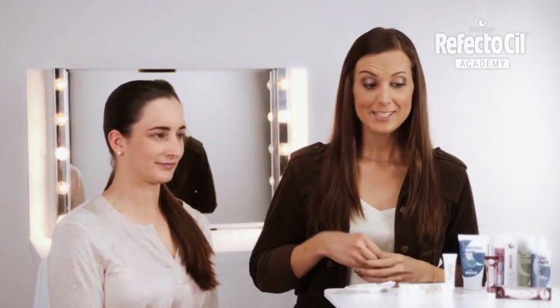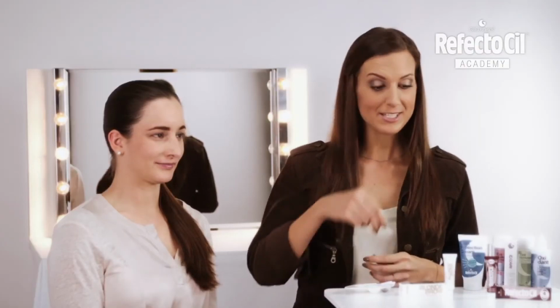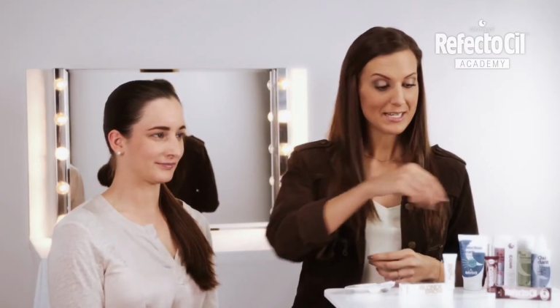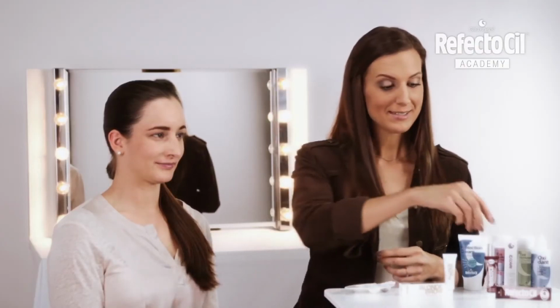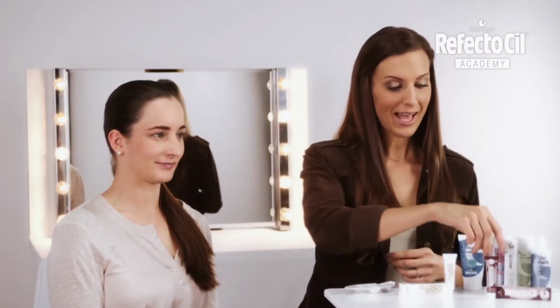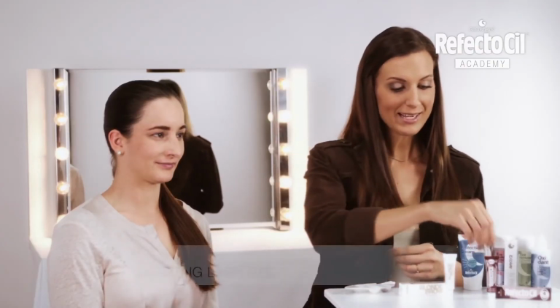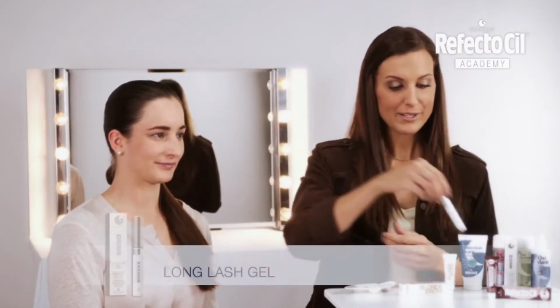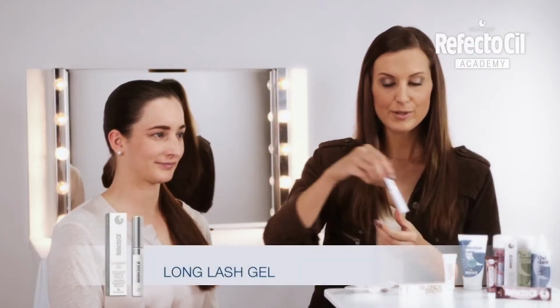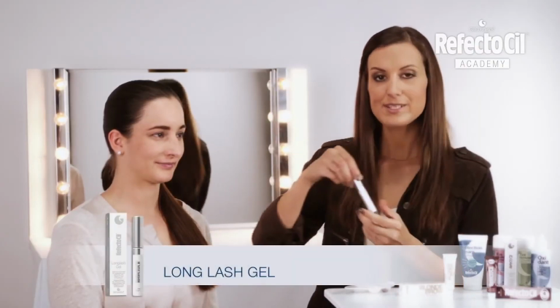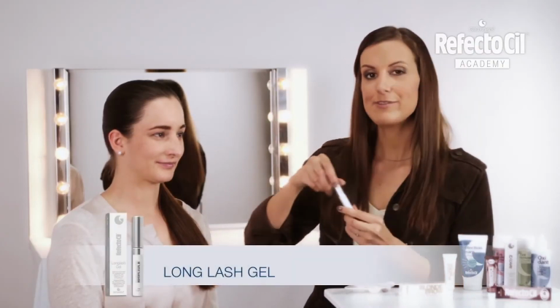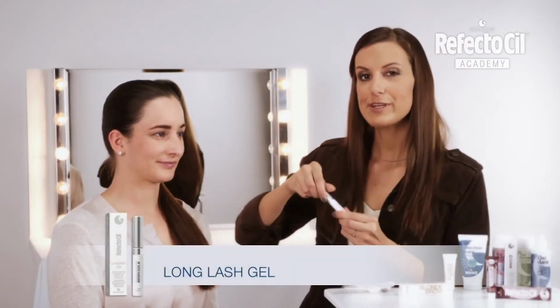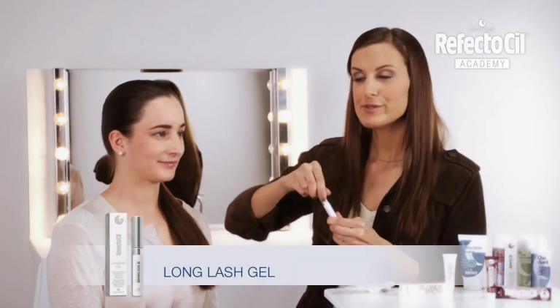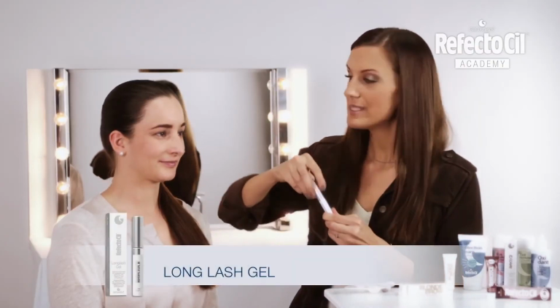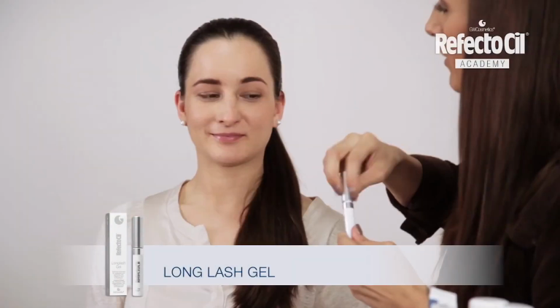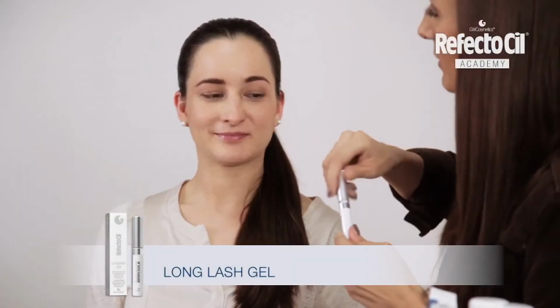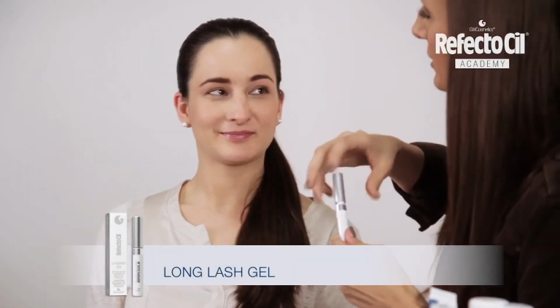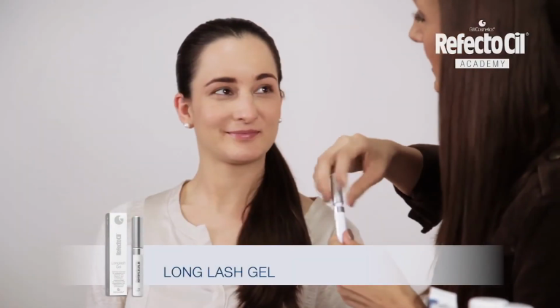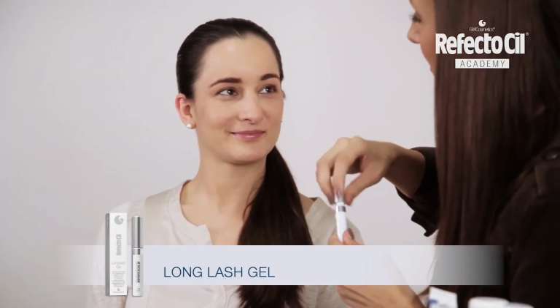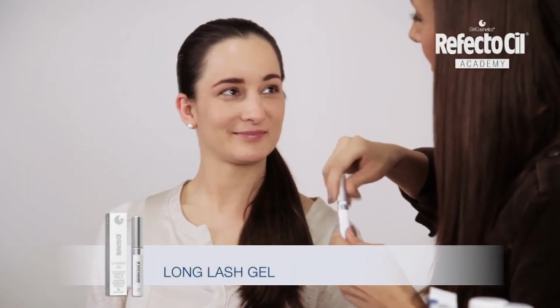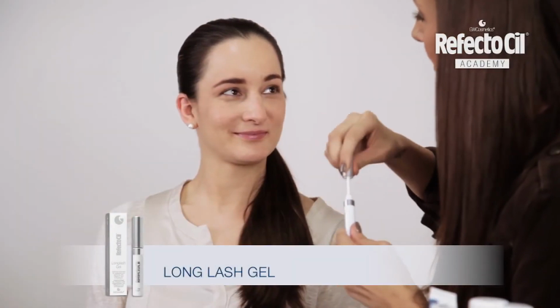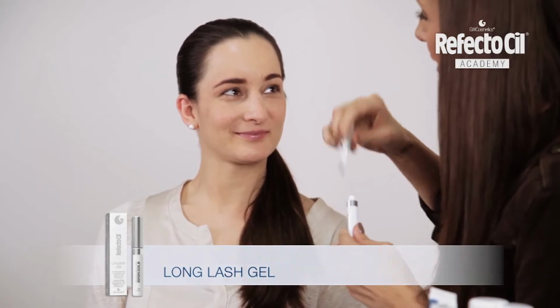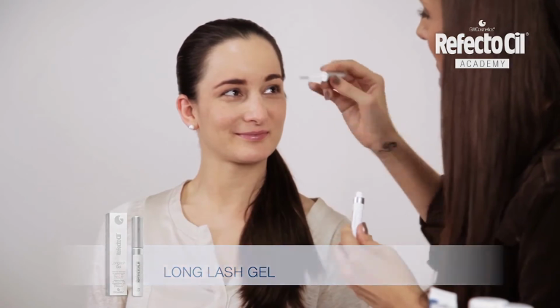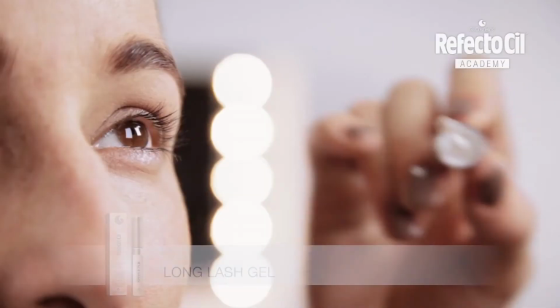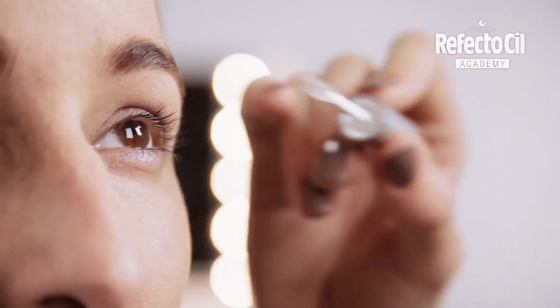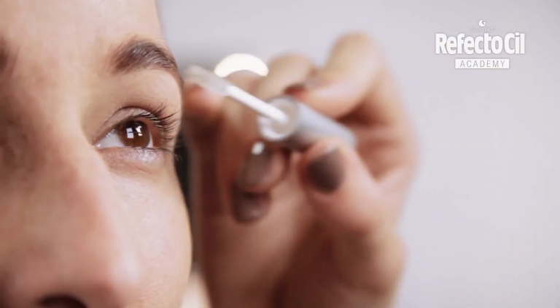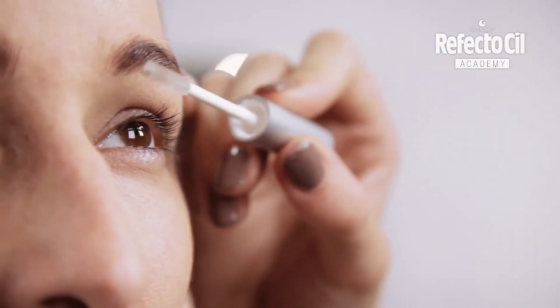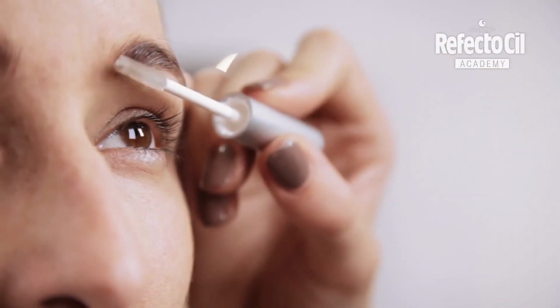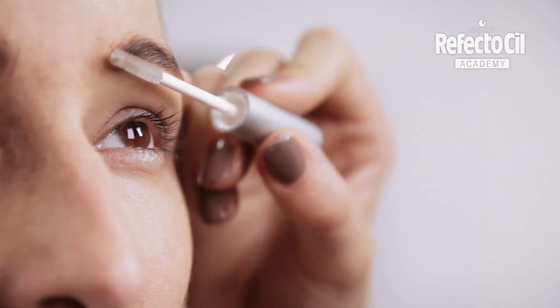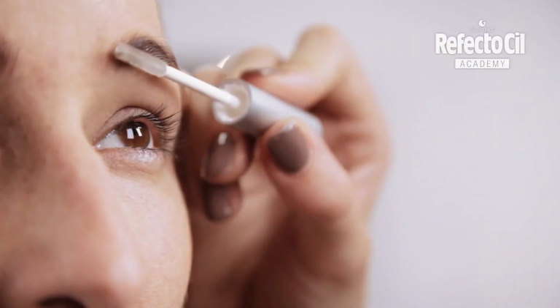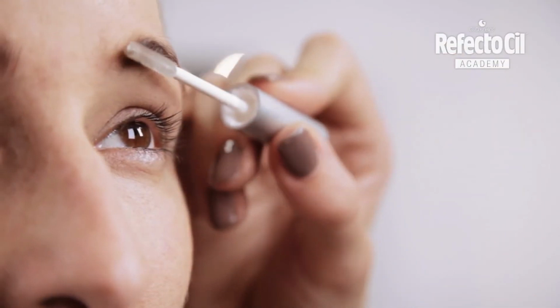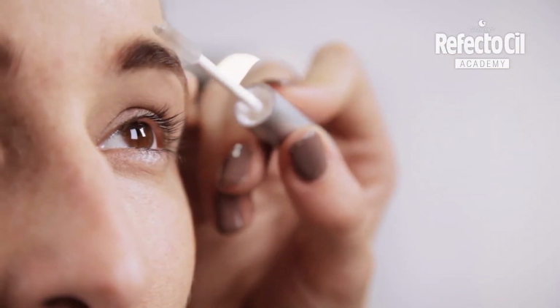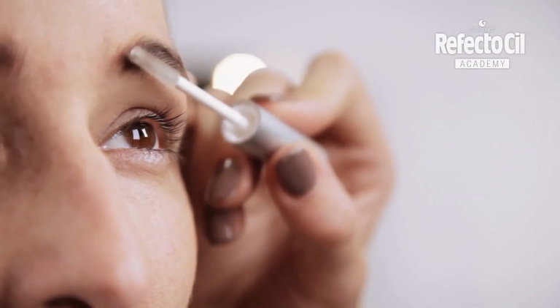For a perfect finish, I put RefectoCill Long Lash Gel on her eyebrows.